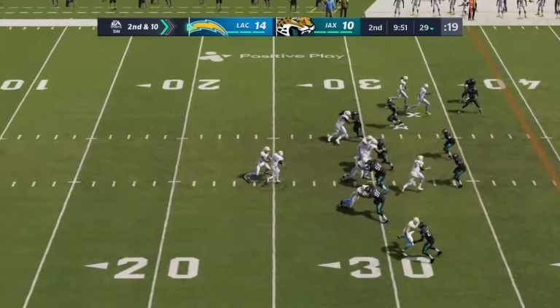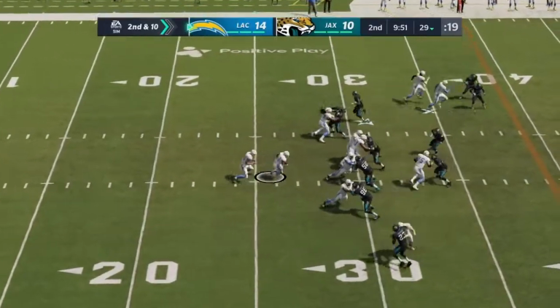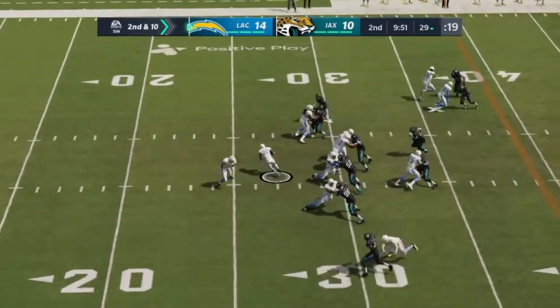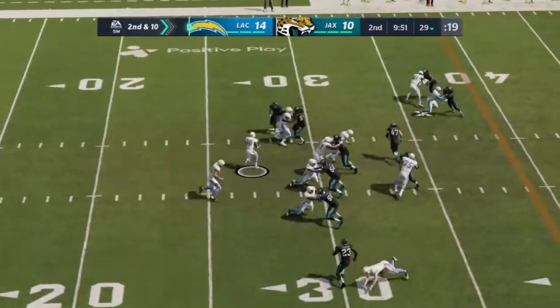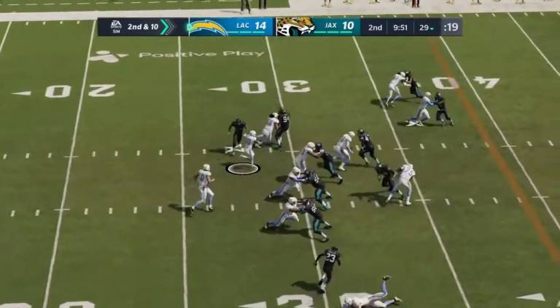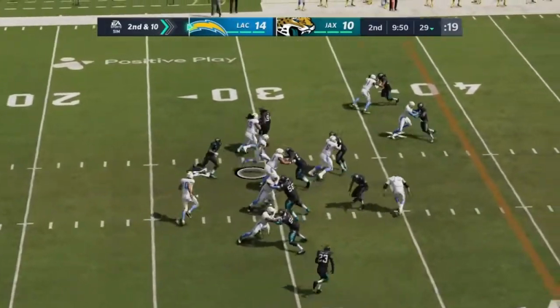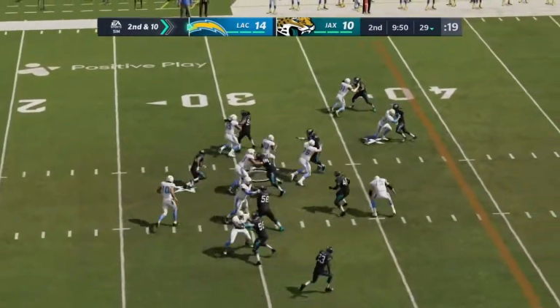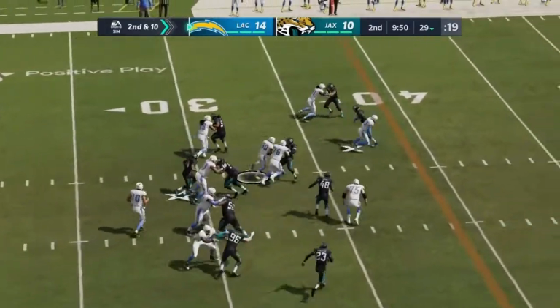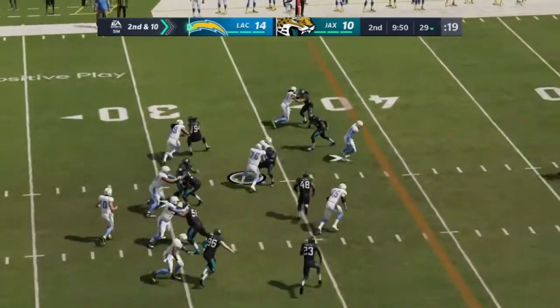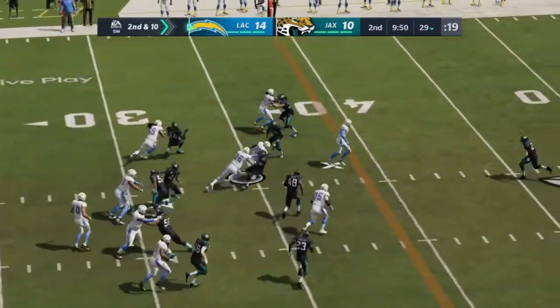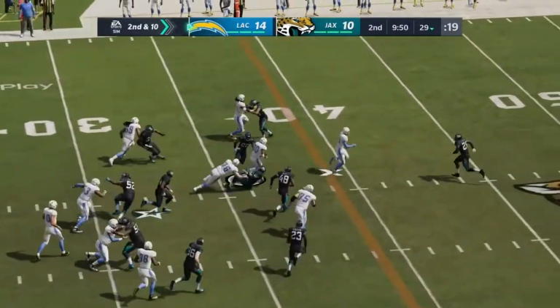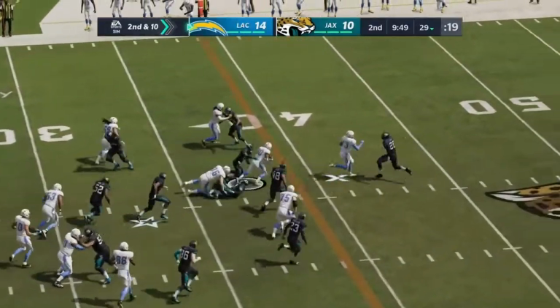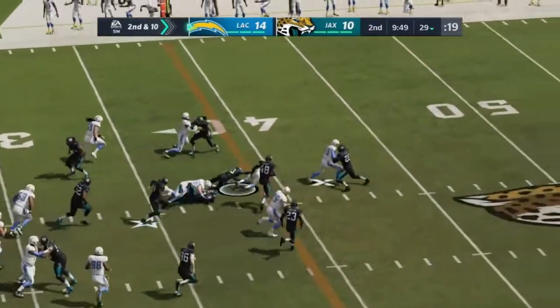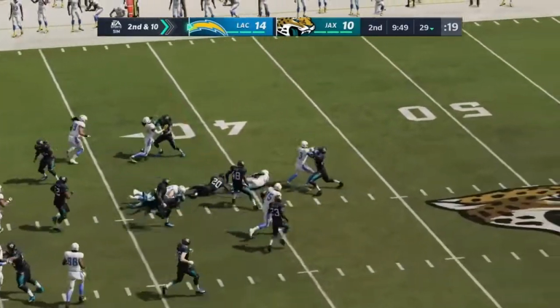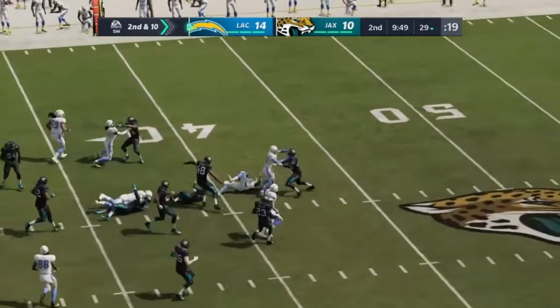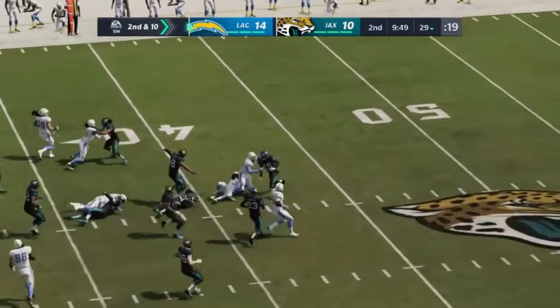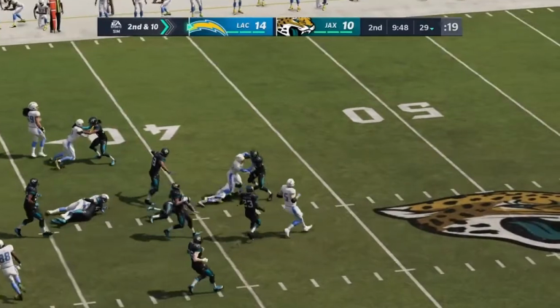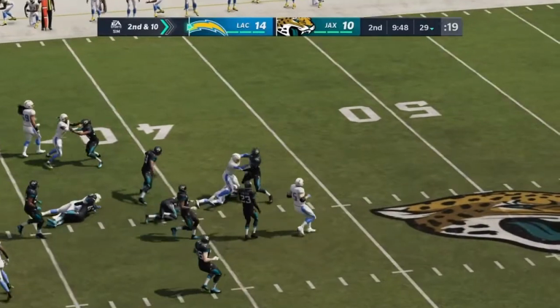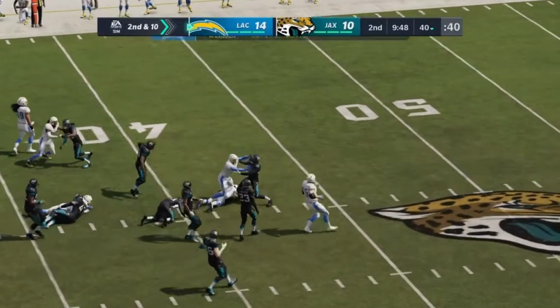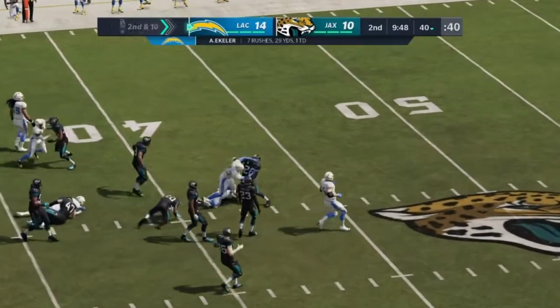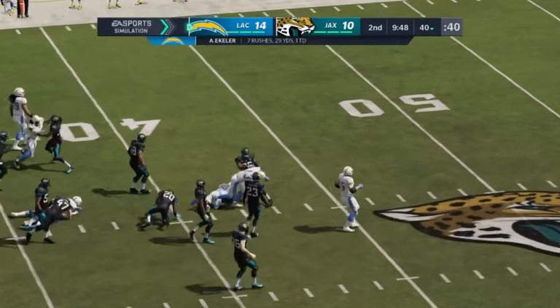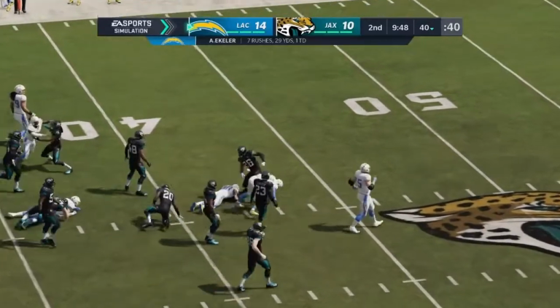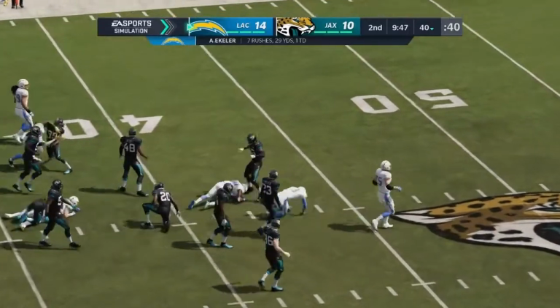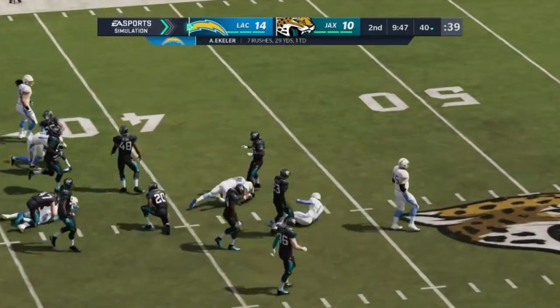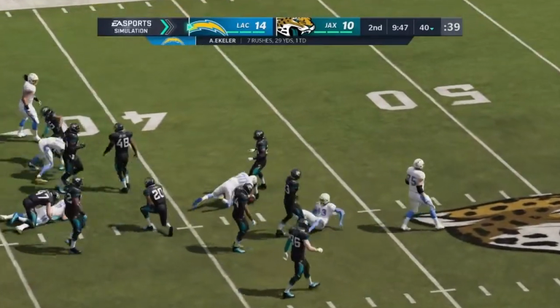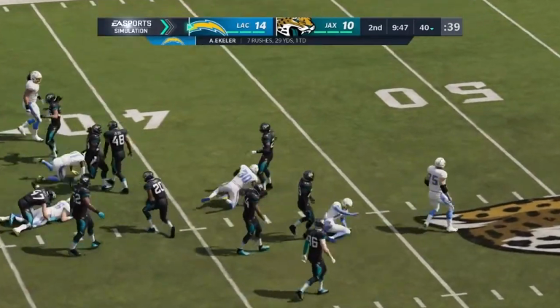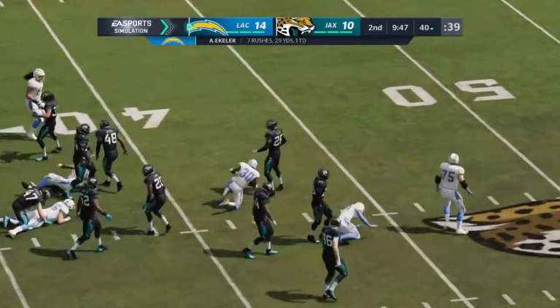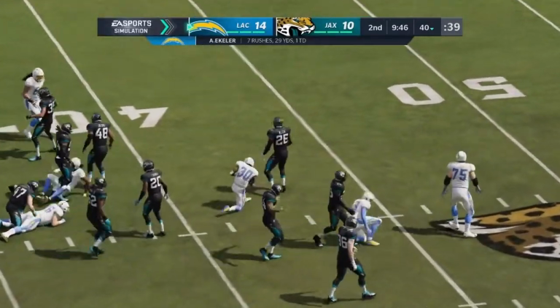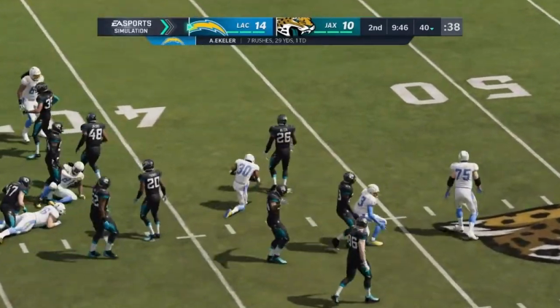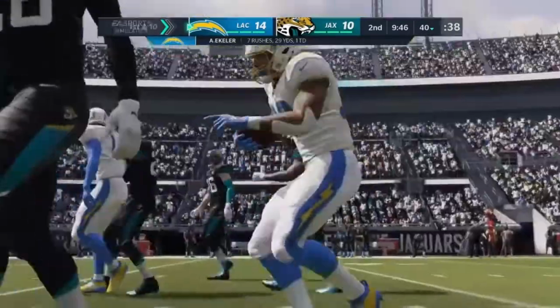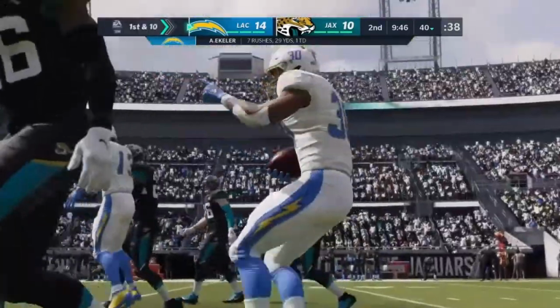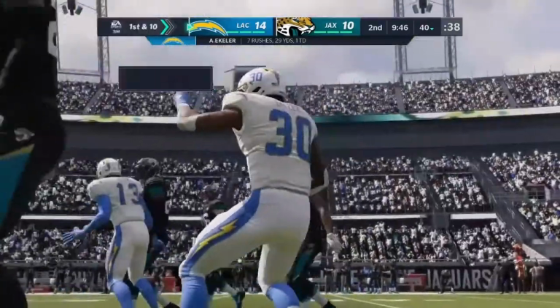On second down, Ekeler. And he takes this up to the 40-yard line before being corralled.